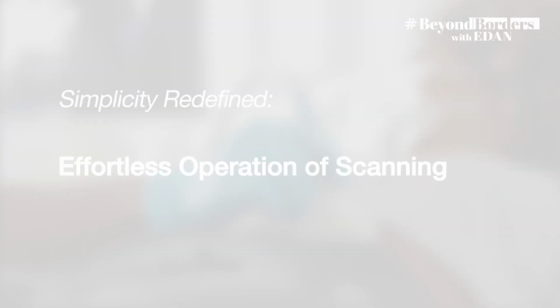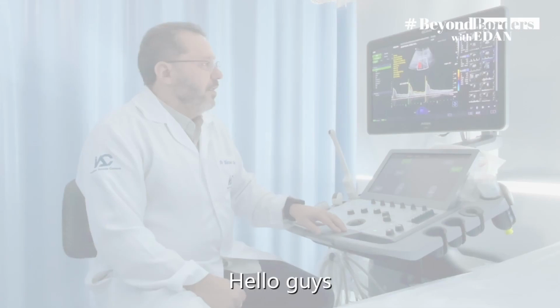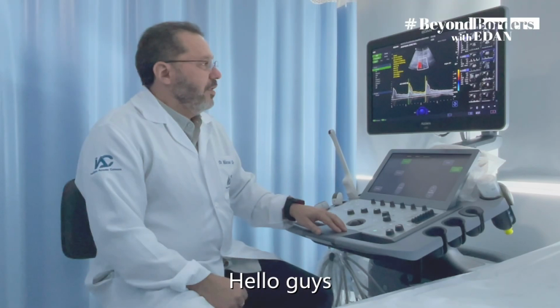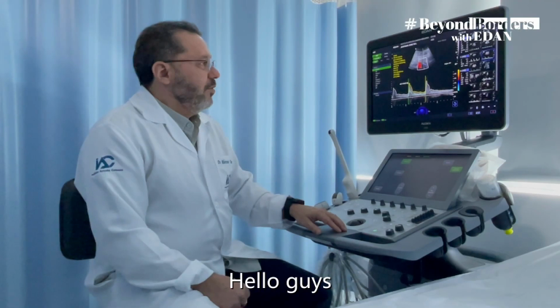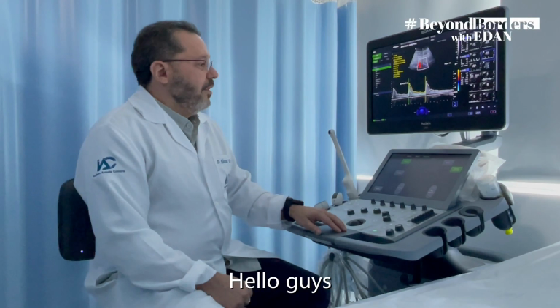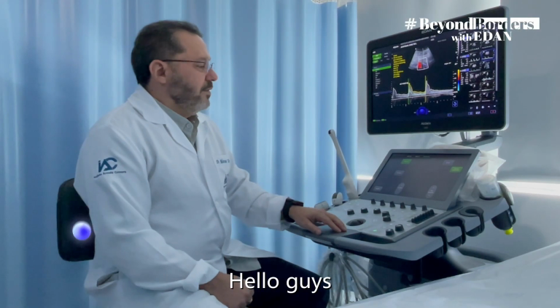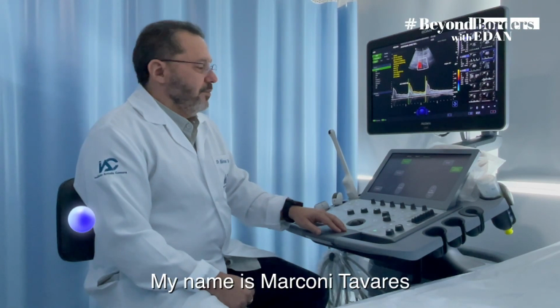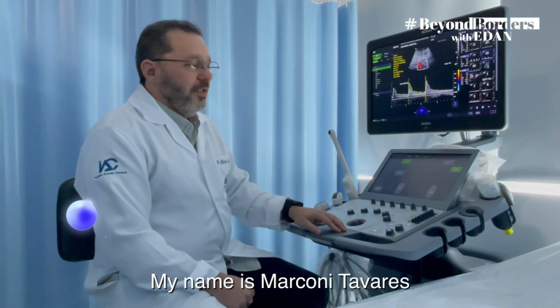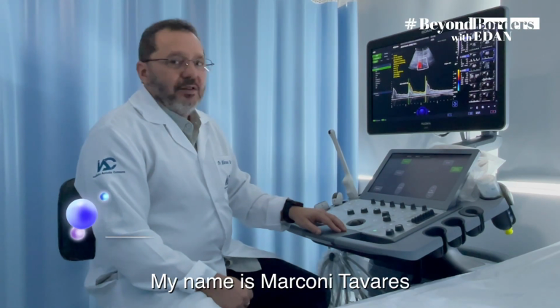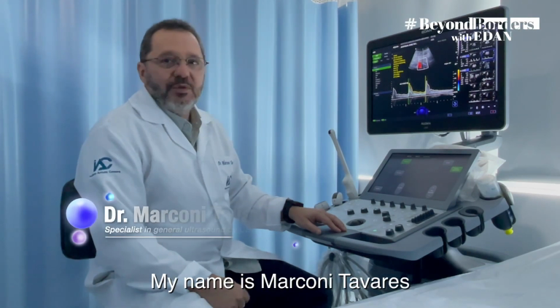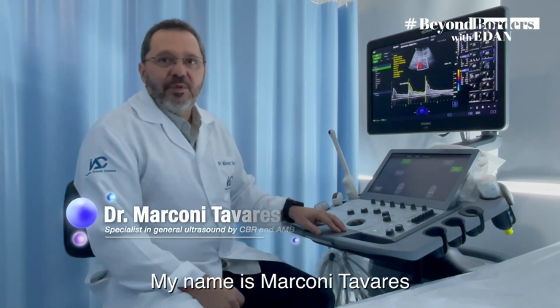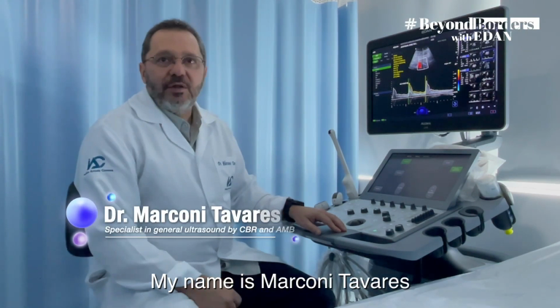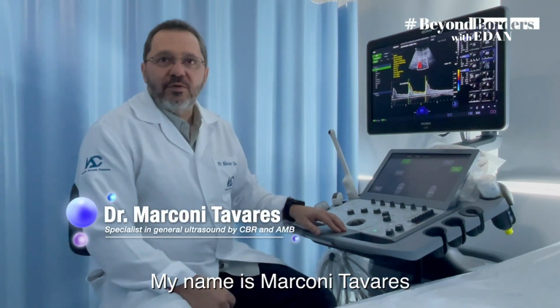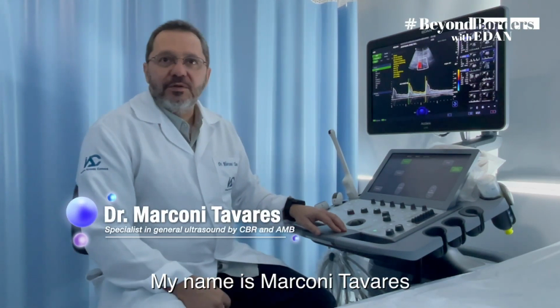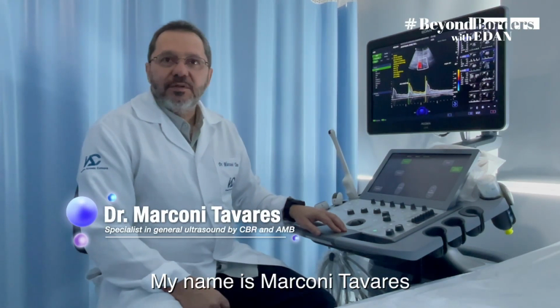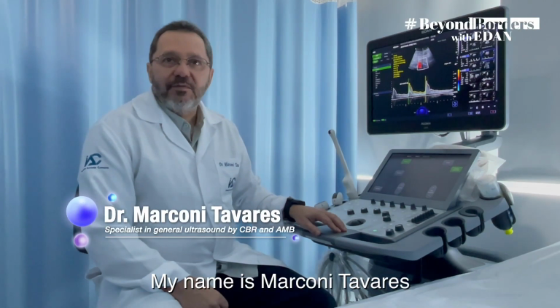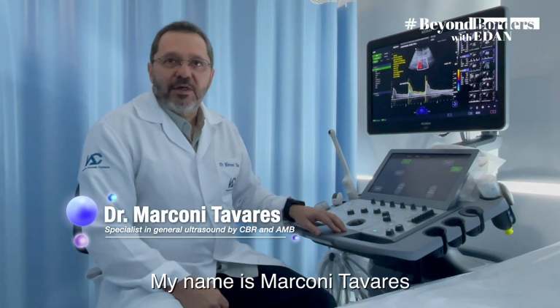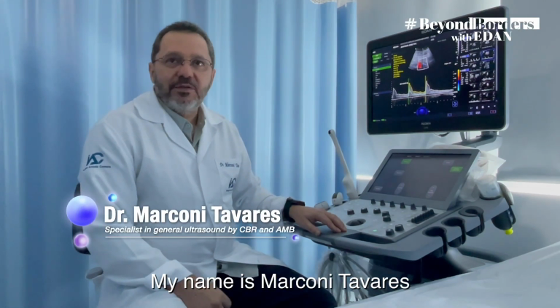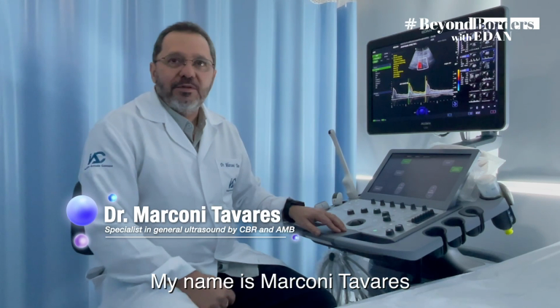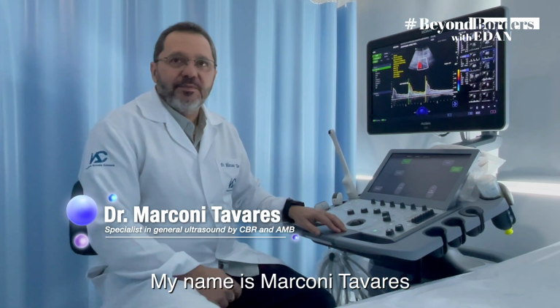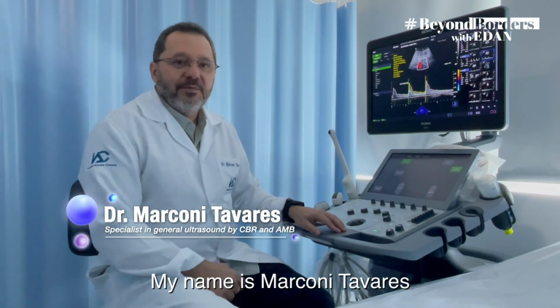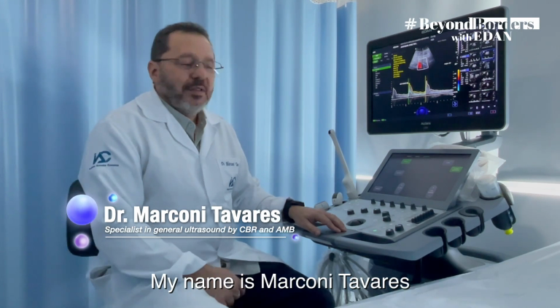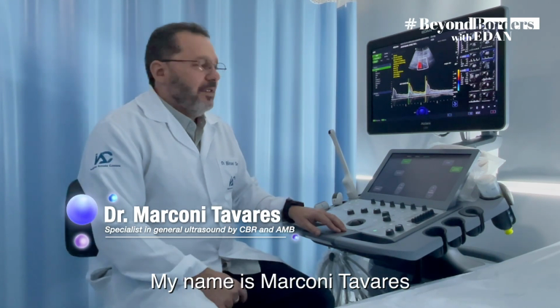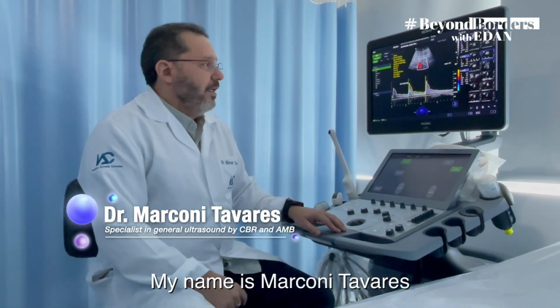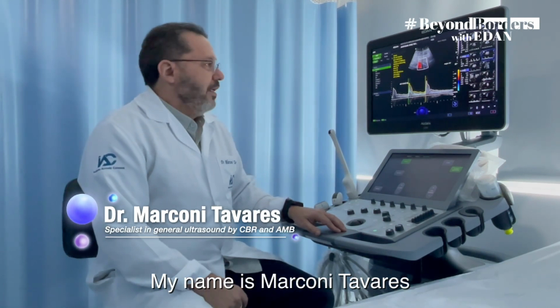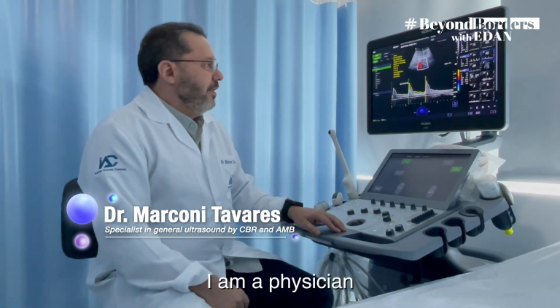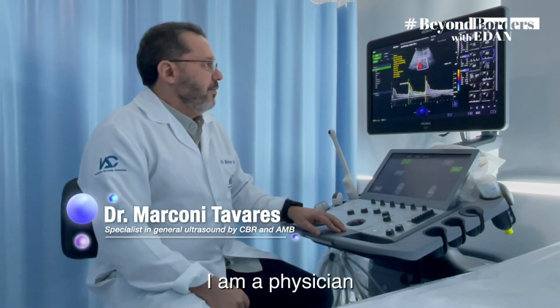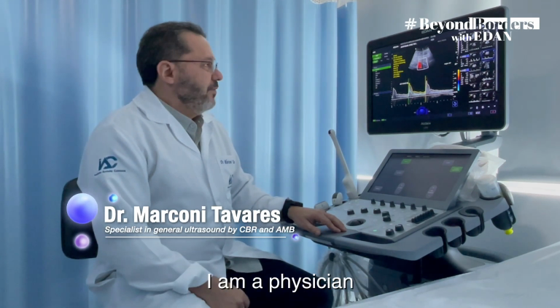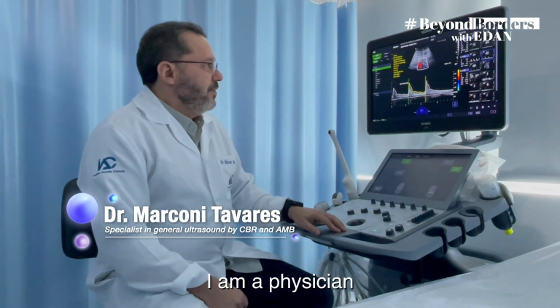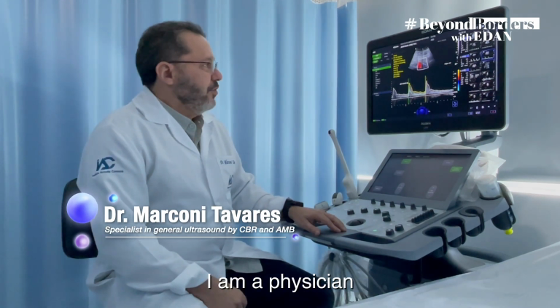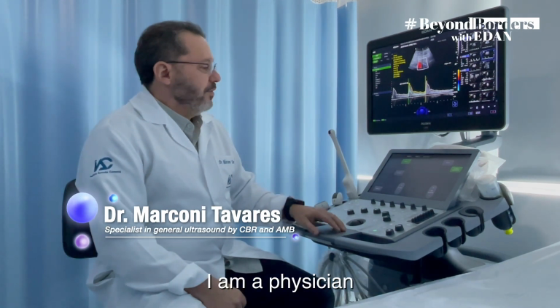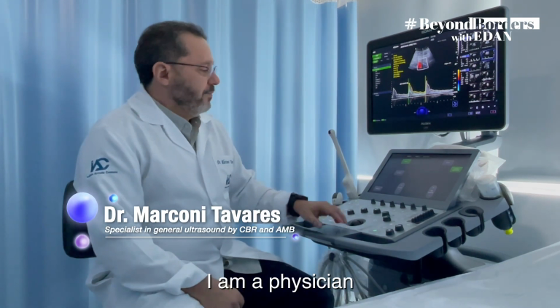Hello guys, my name is Merconita. I am a physician.